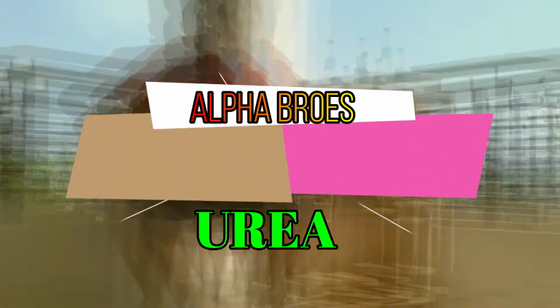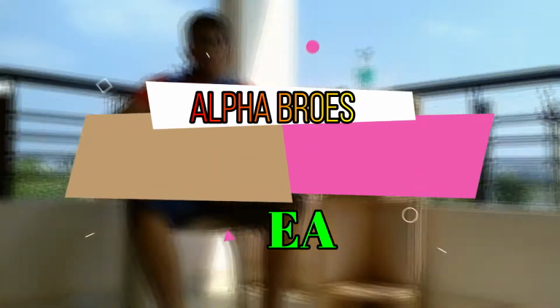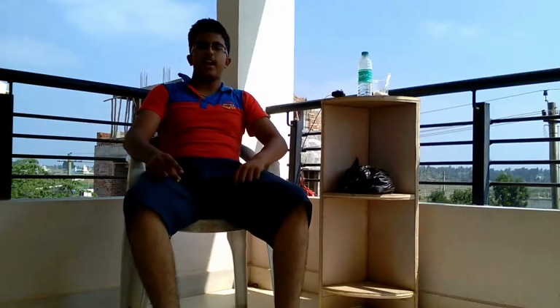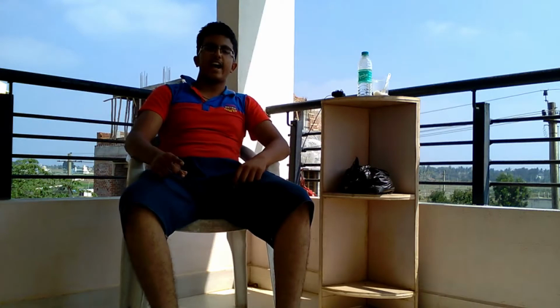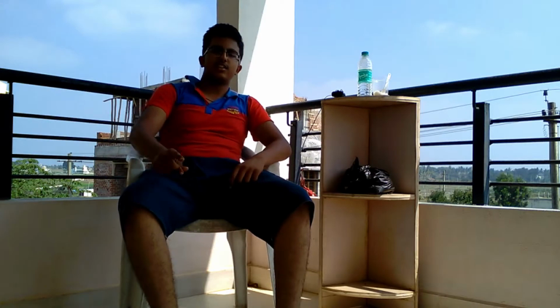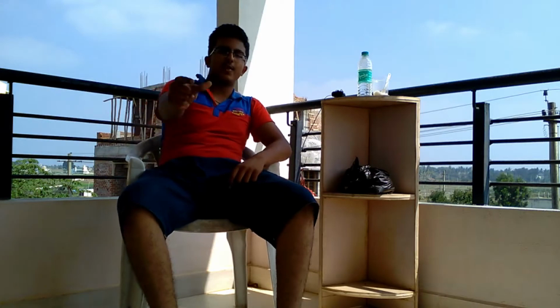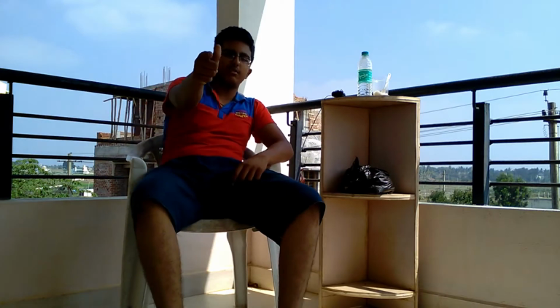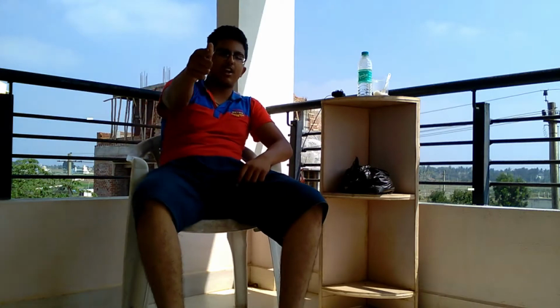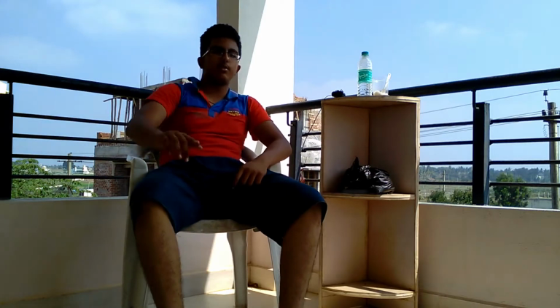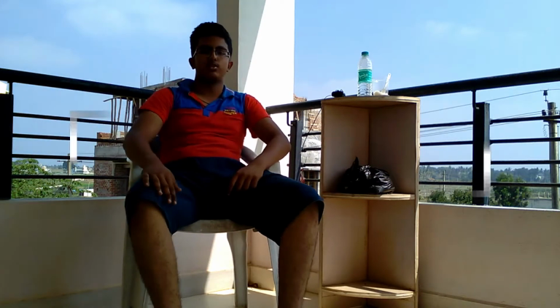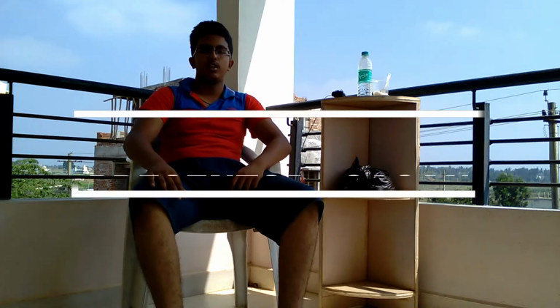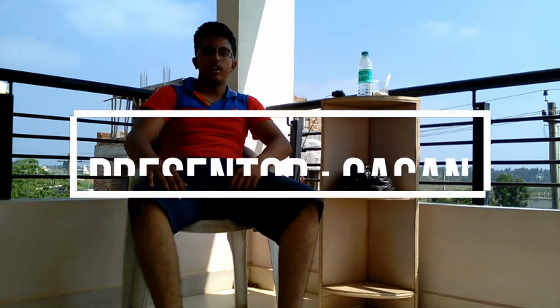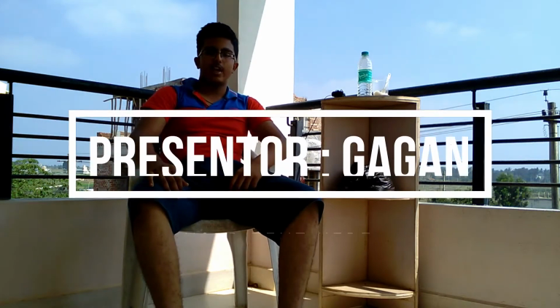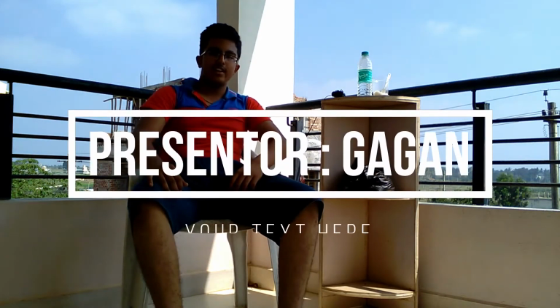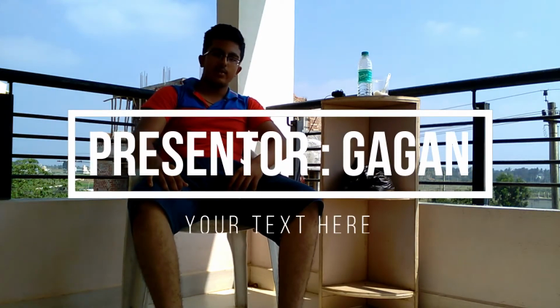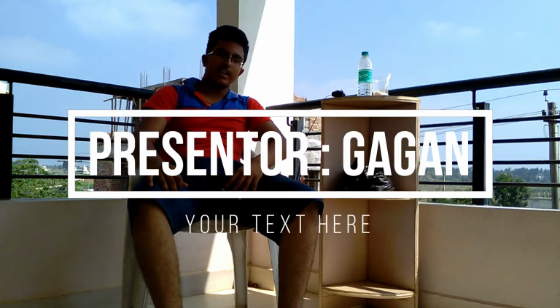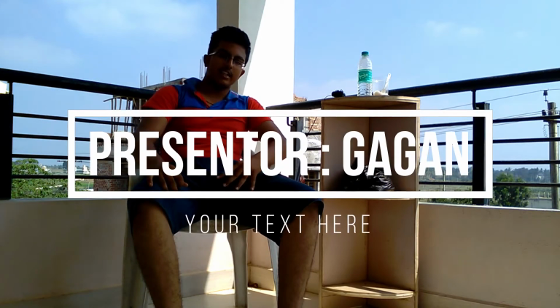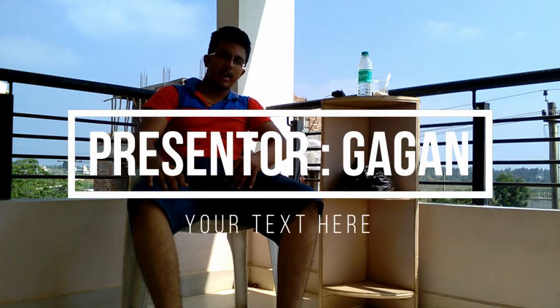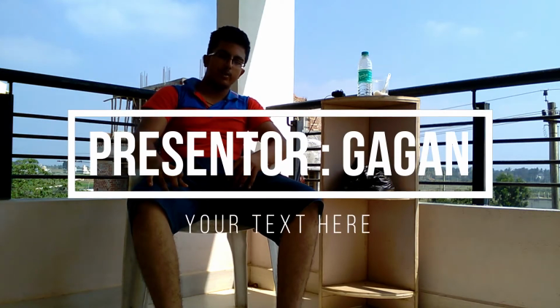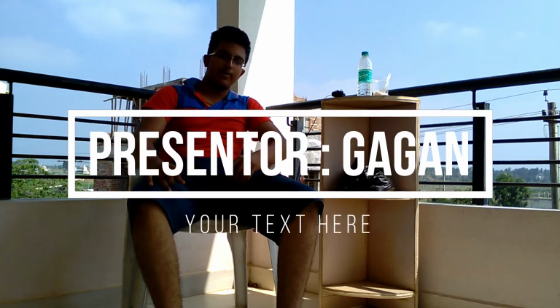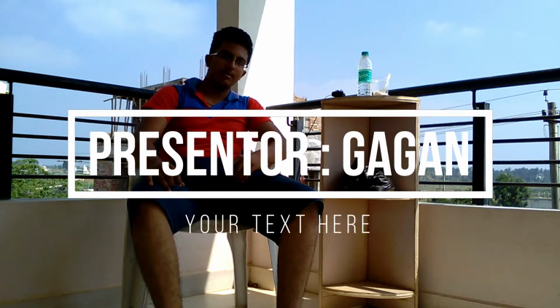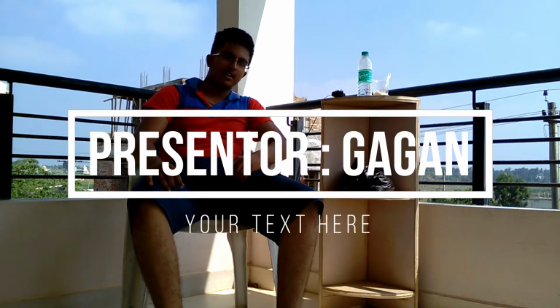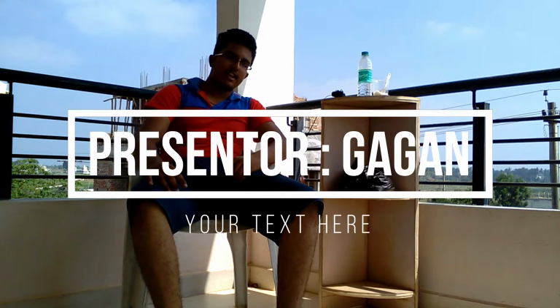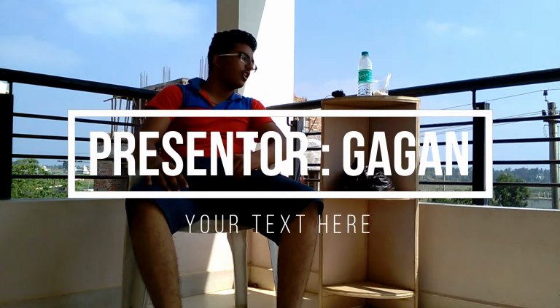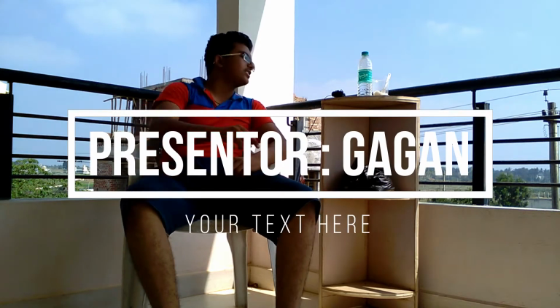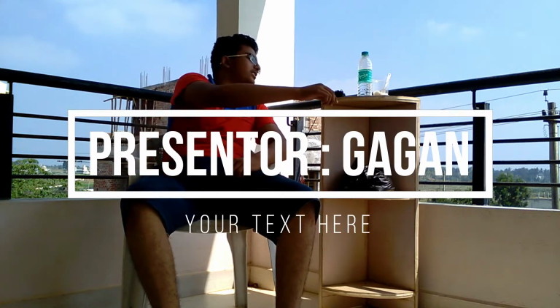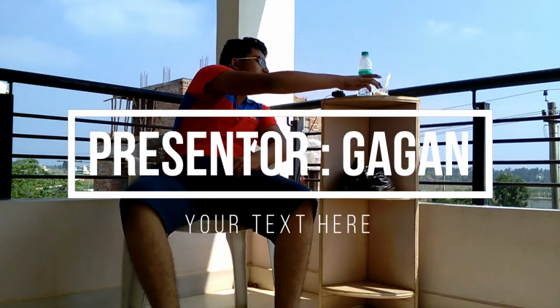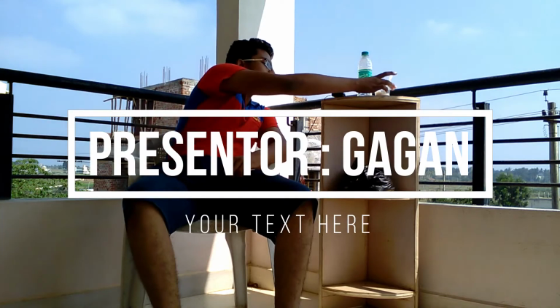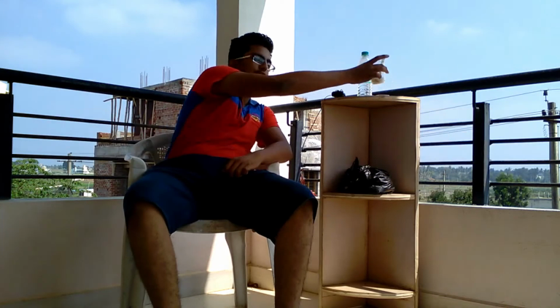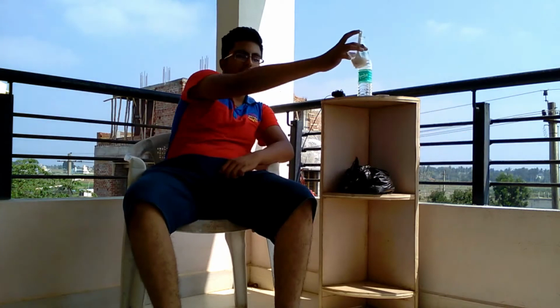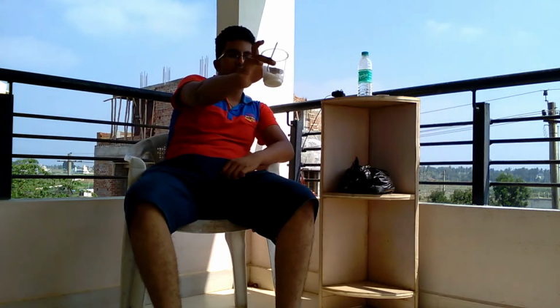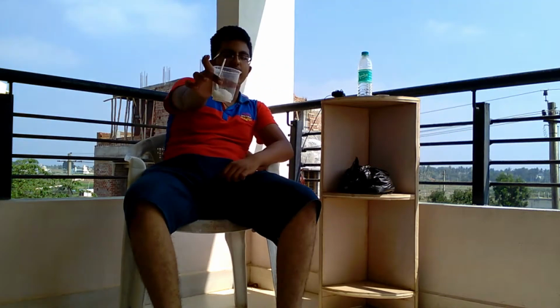Hey guys, welcome to Alphaproos. Today we are going to see how to perform electrolysis of Urea.